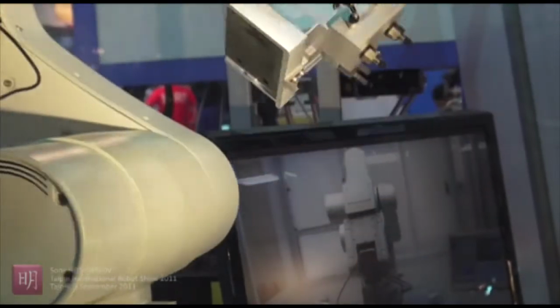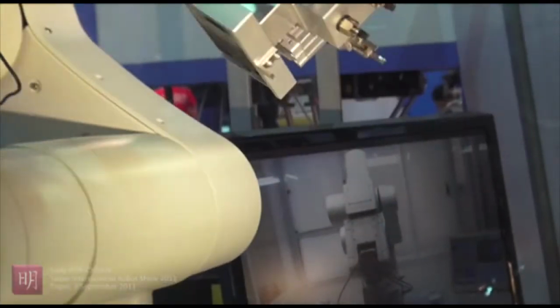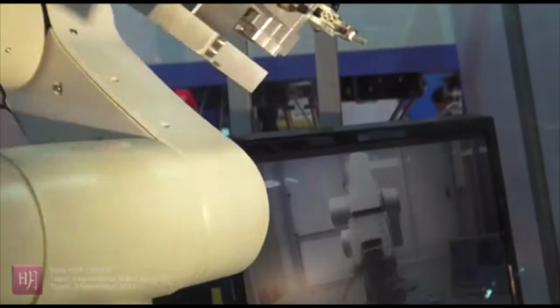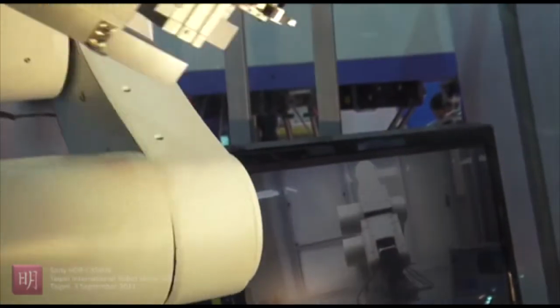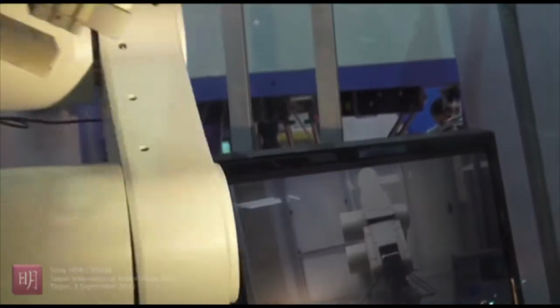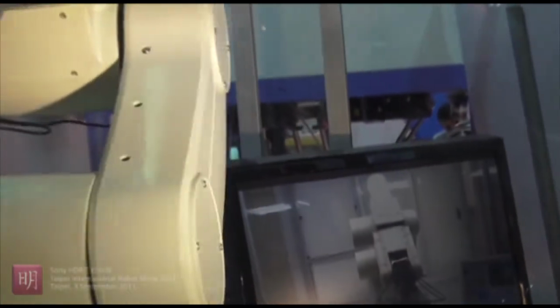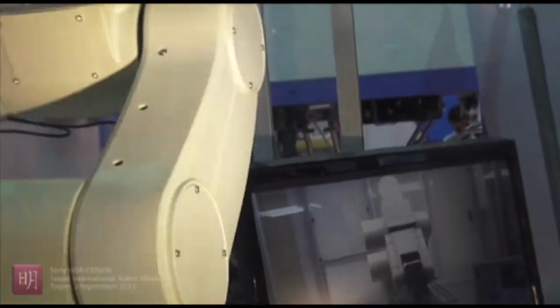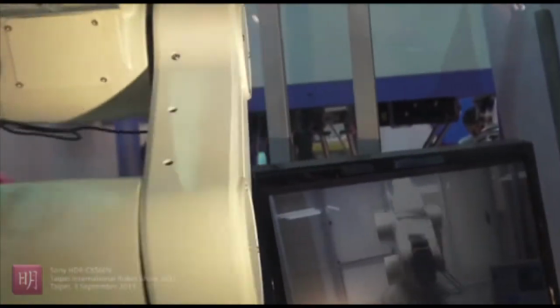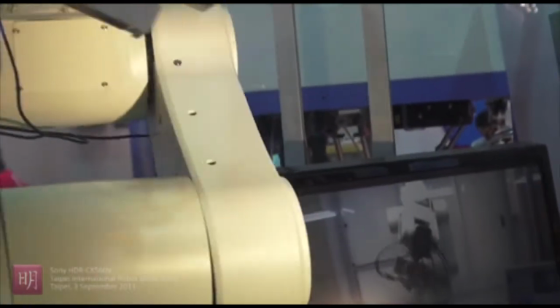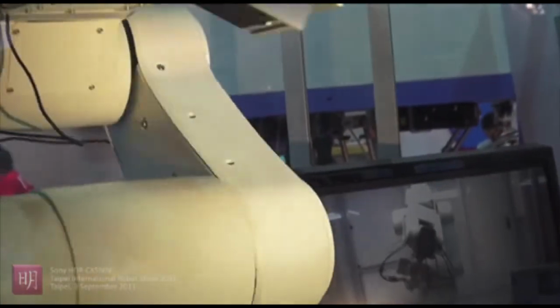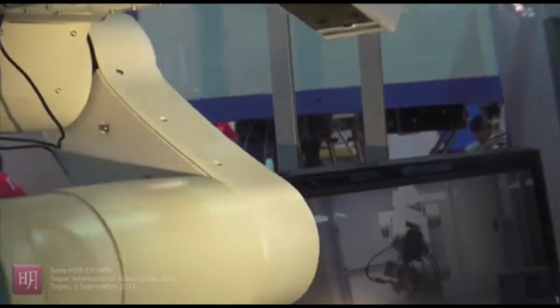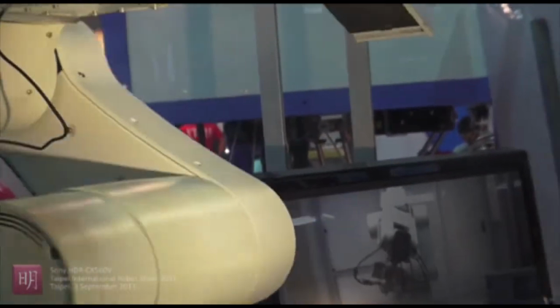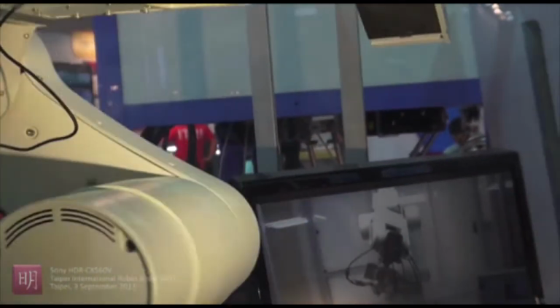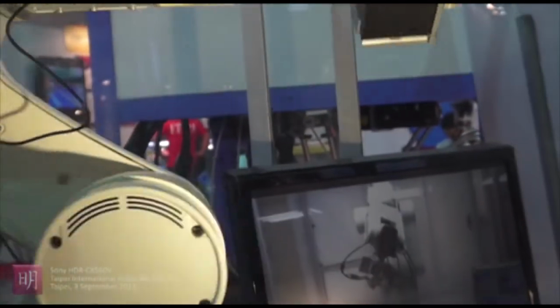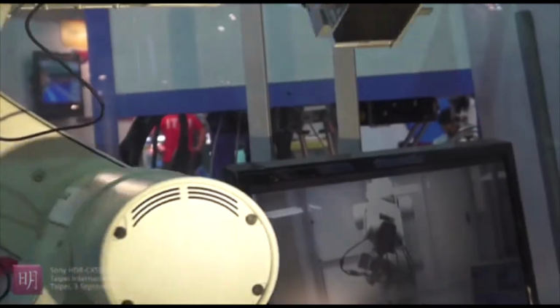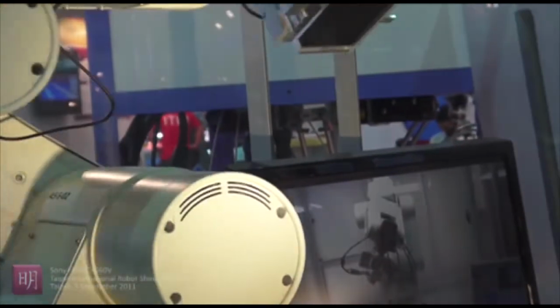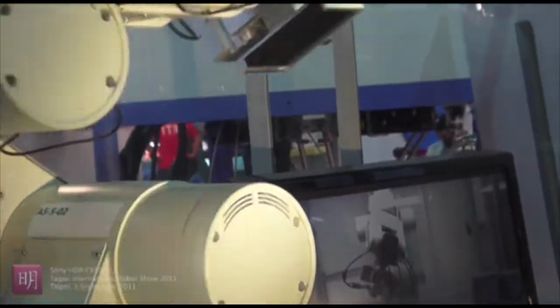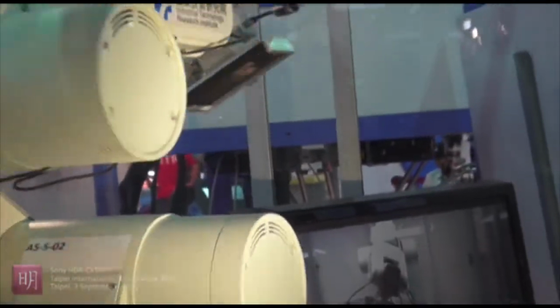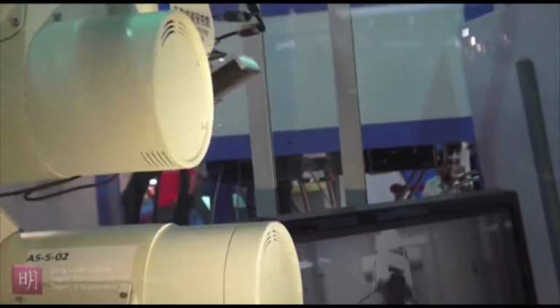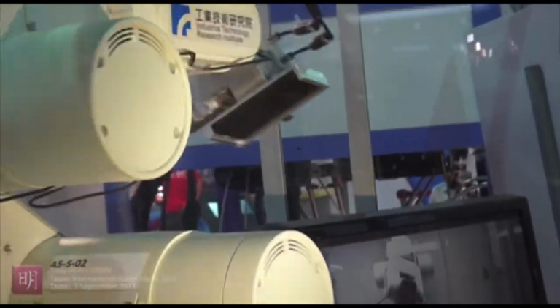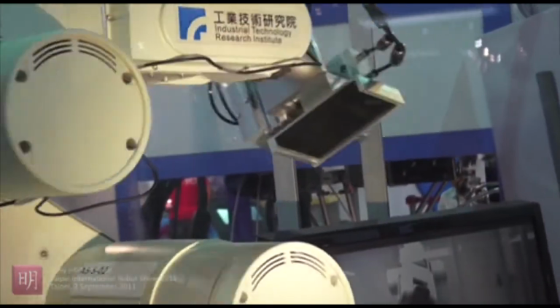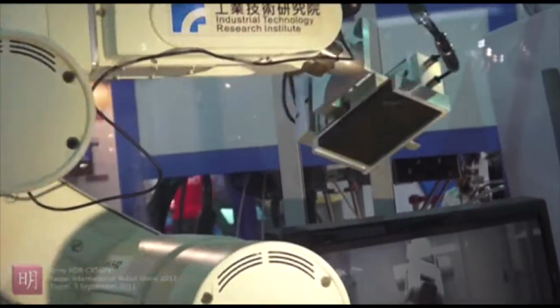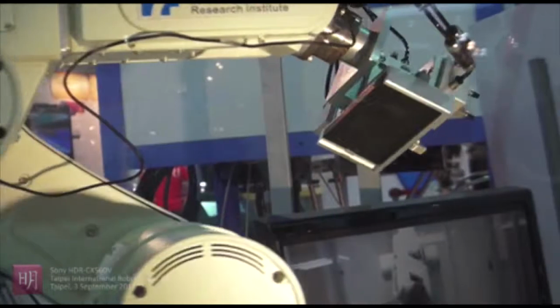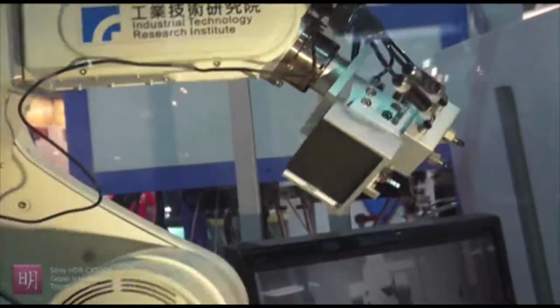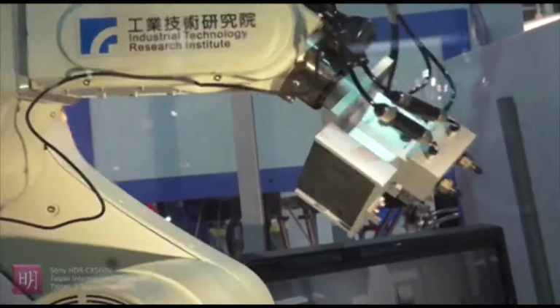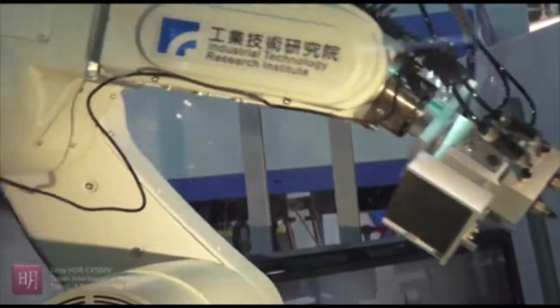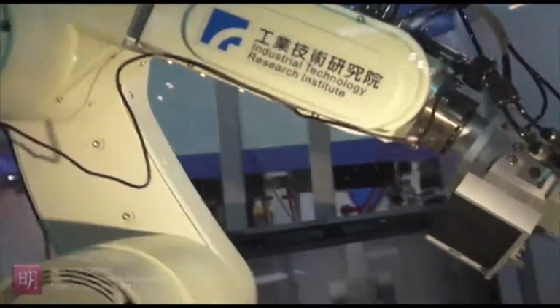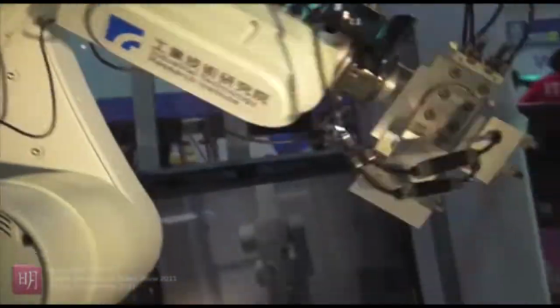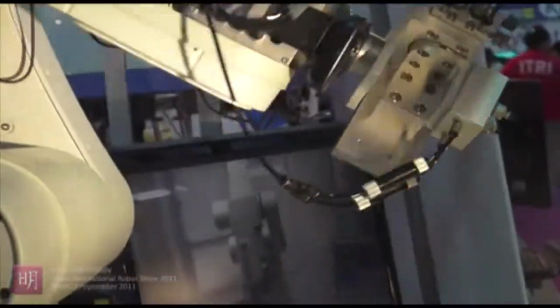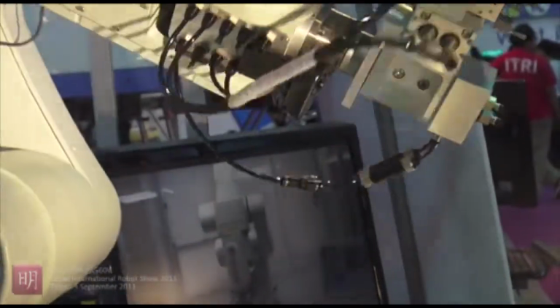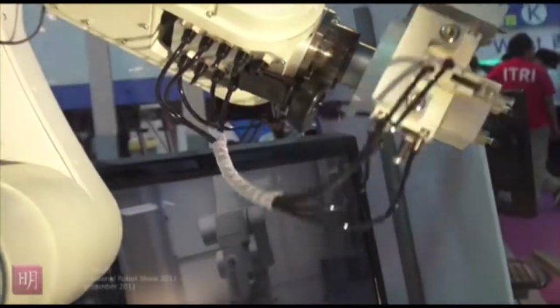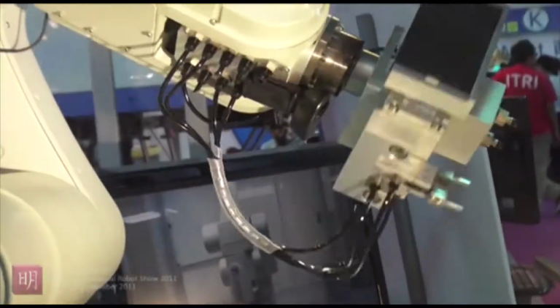Look at this! The robot is kind of photogenic — it knows the camera.